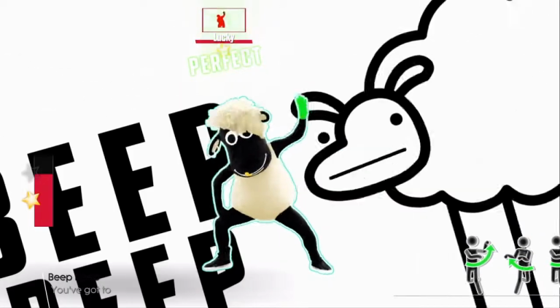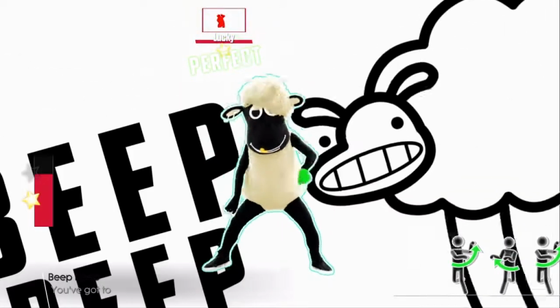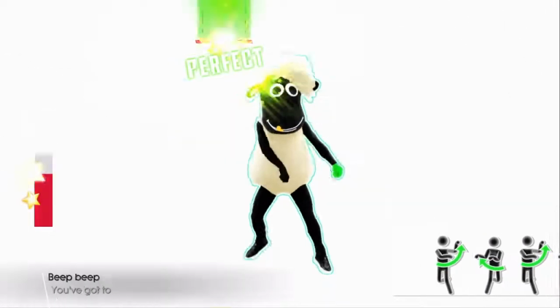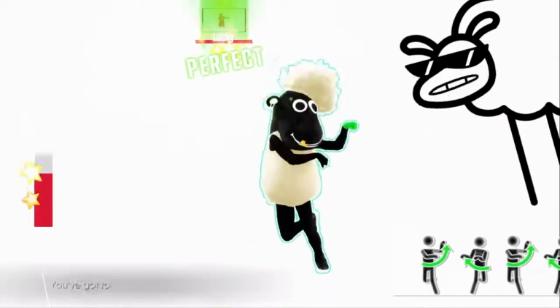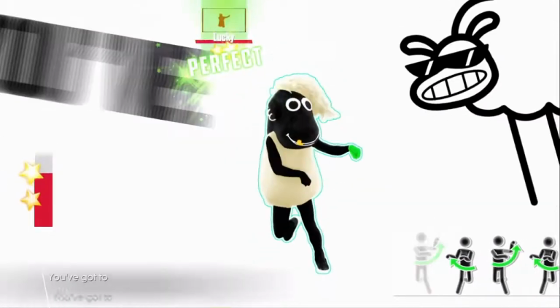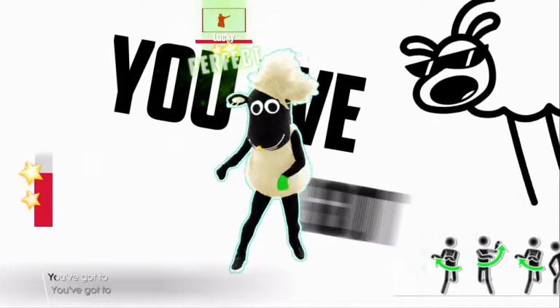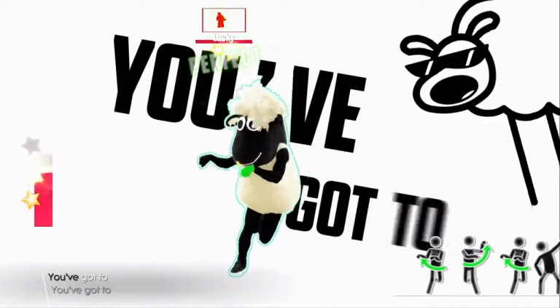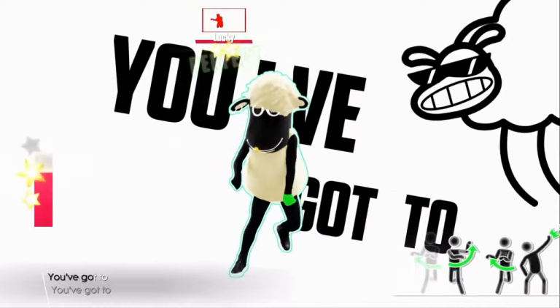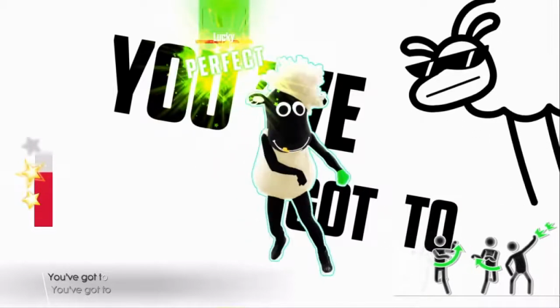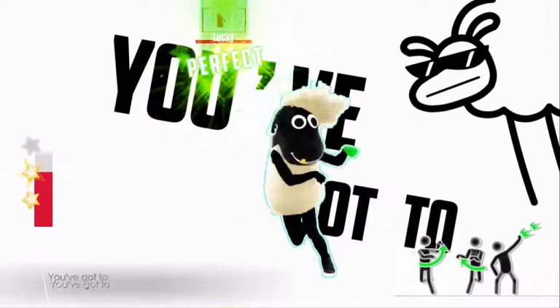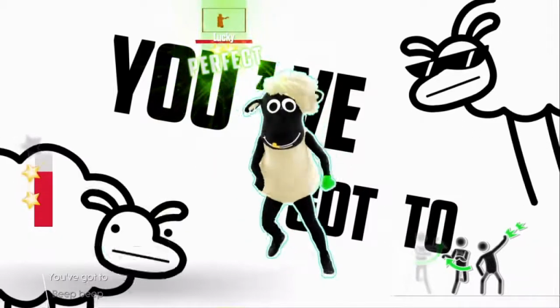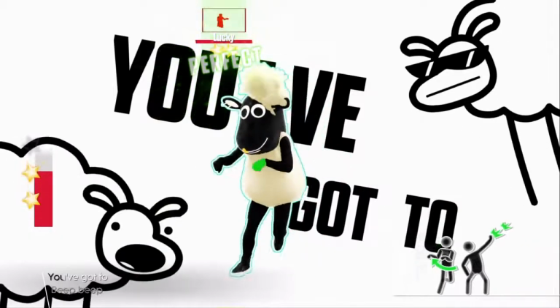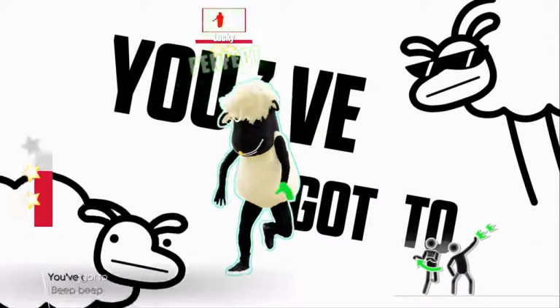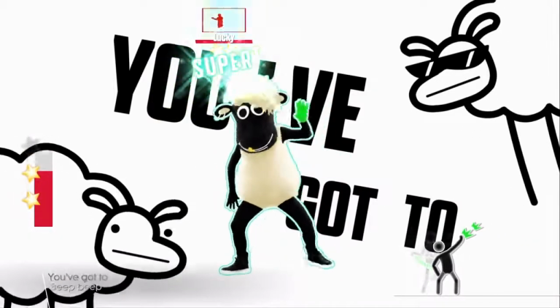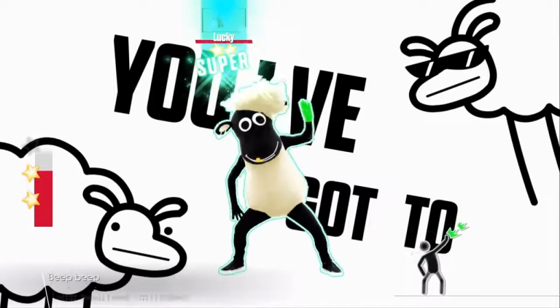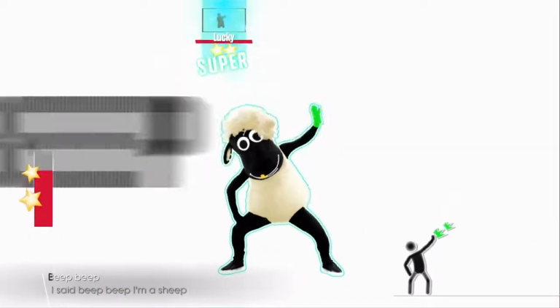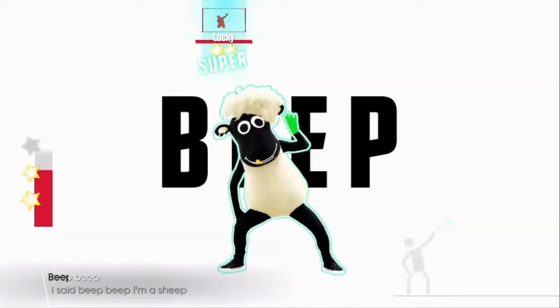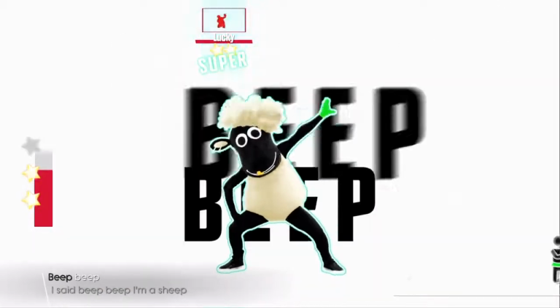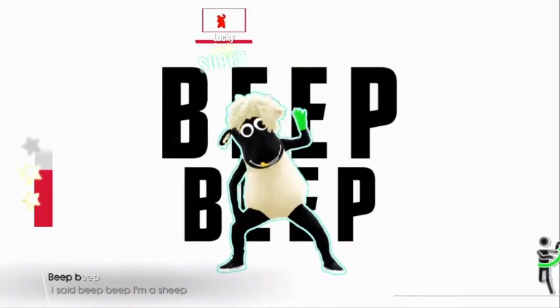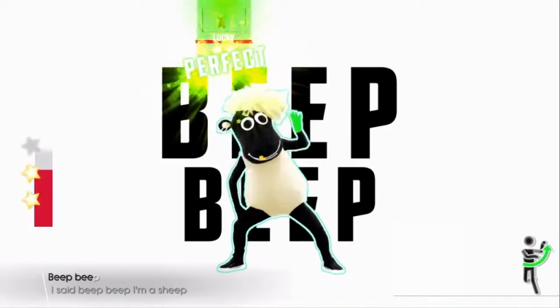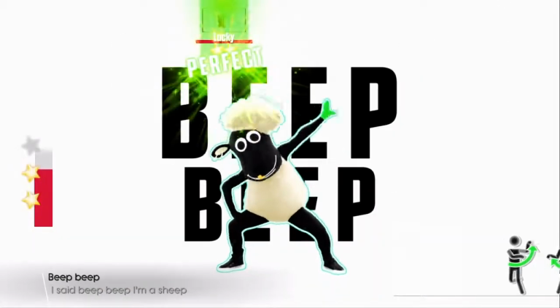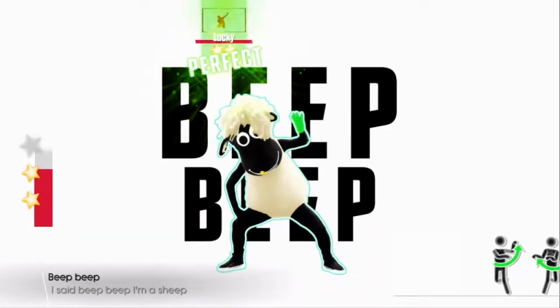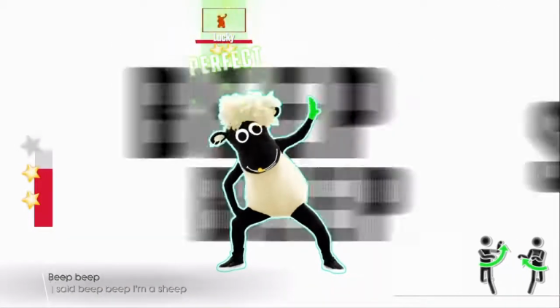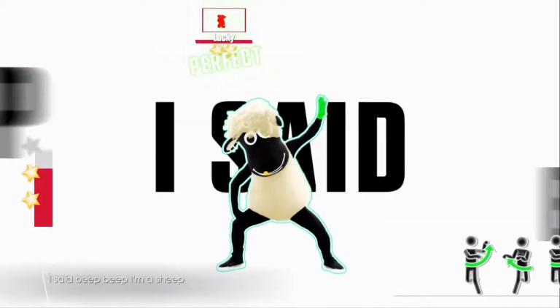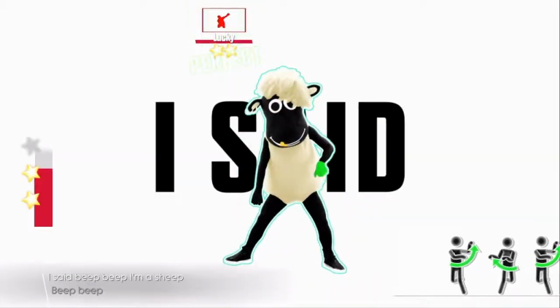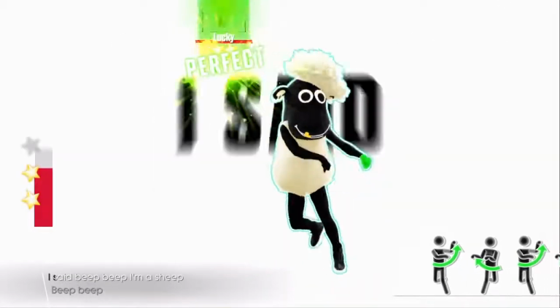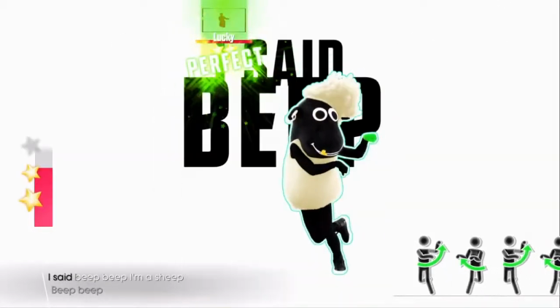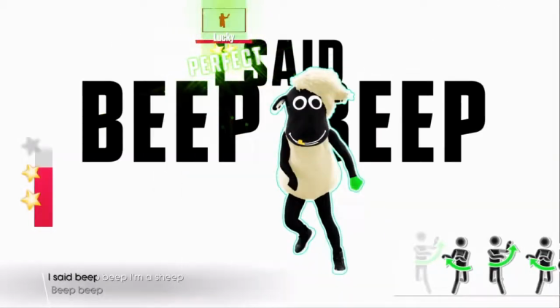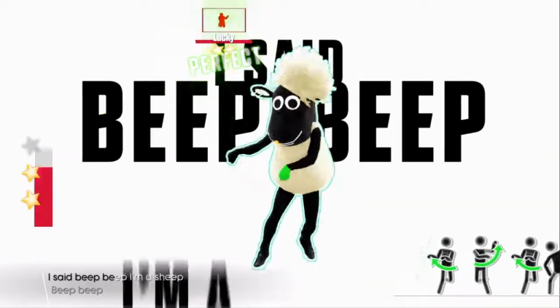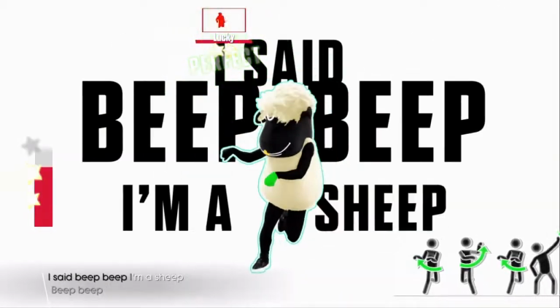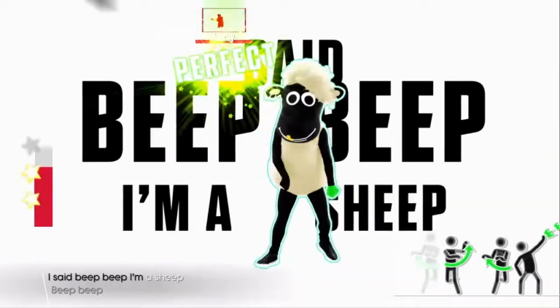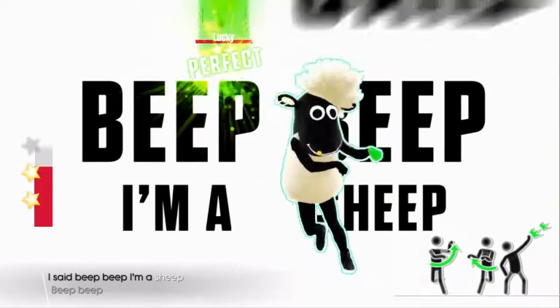Beep, beep, I'm a sheep. I said, beep, beep, I'm a sheep. You got to beep, beep, I'm a sheep.